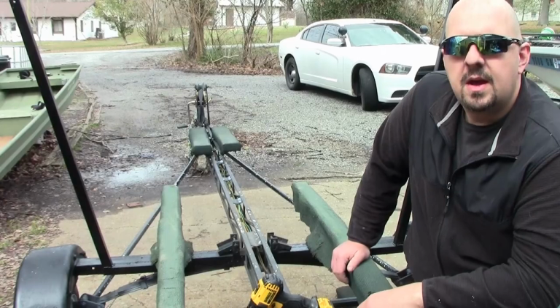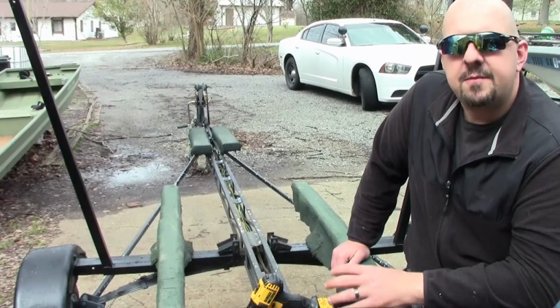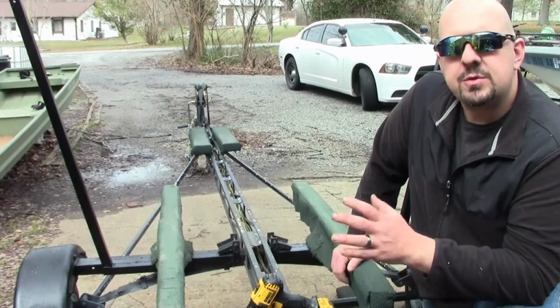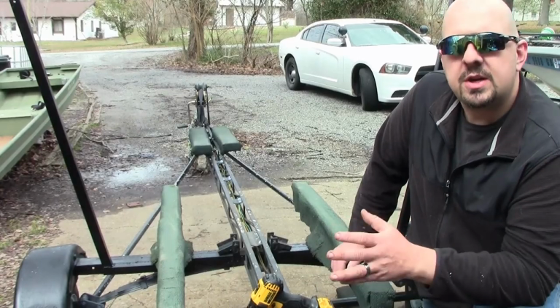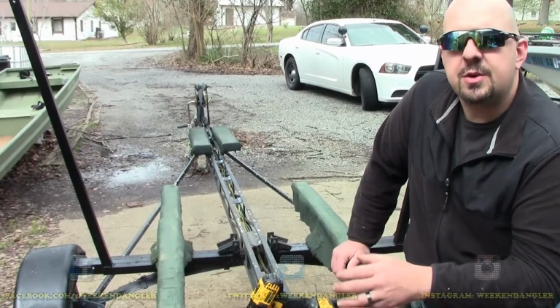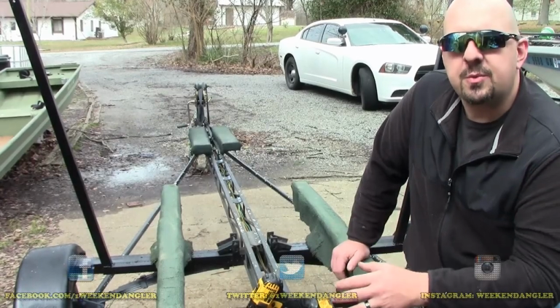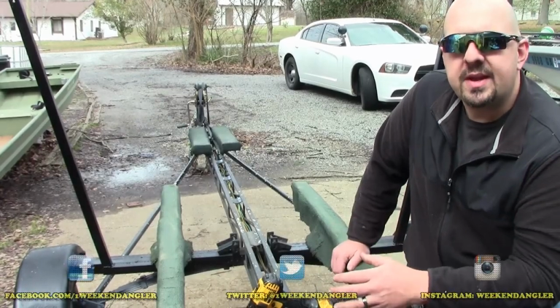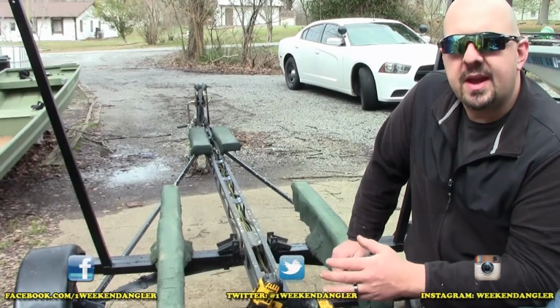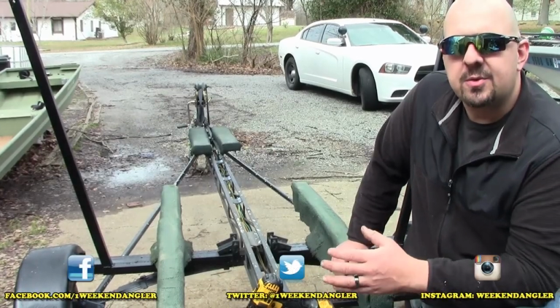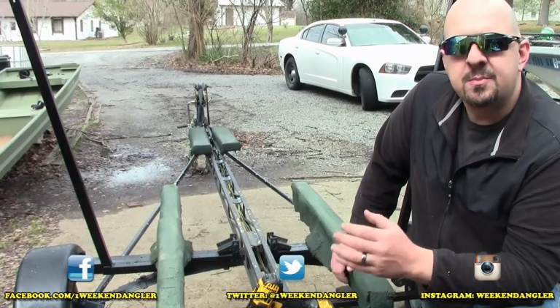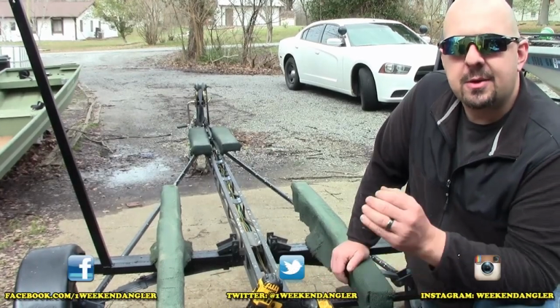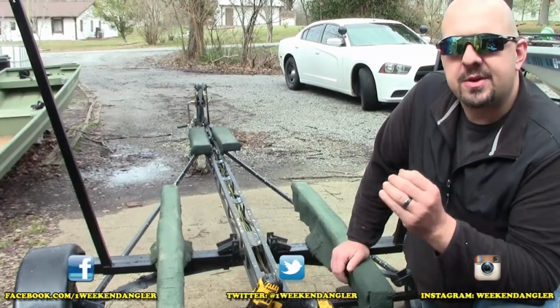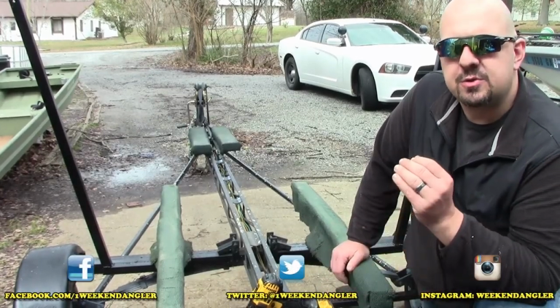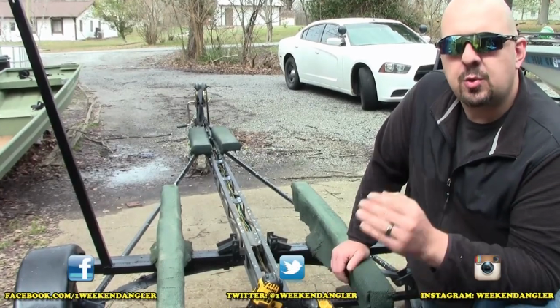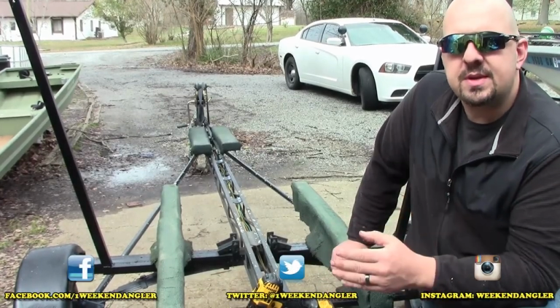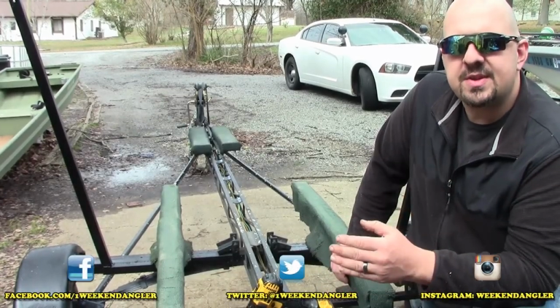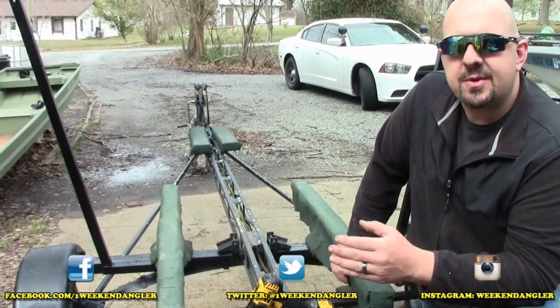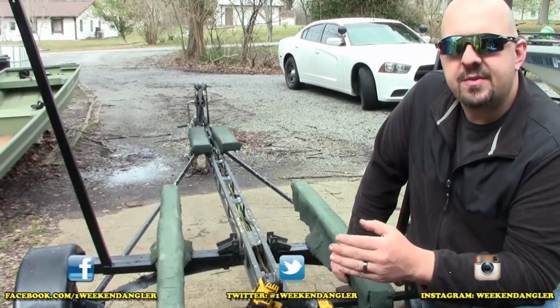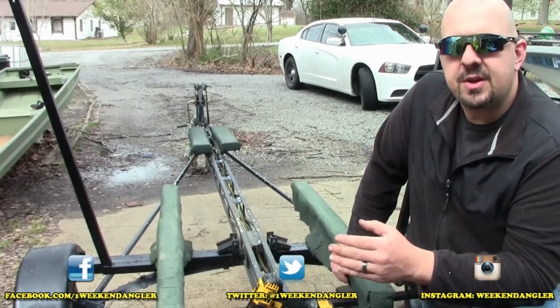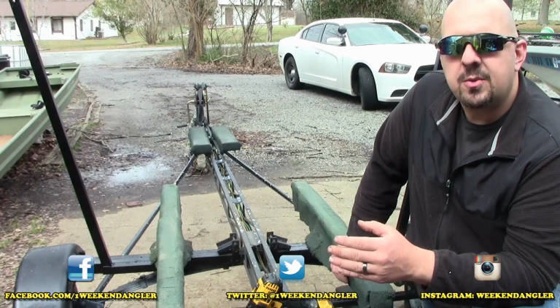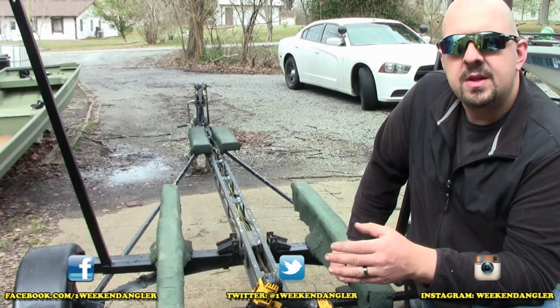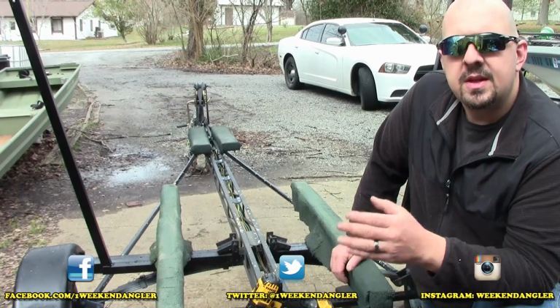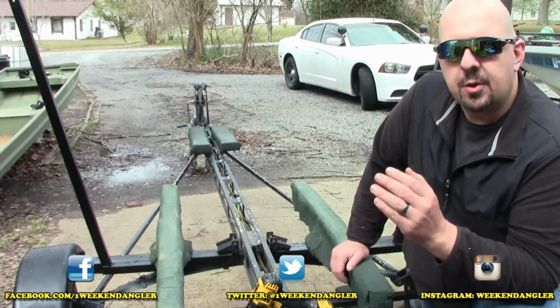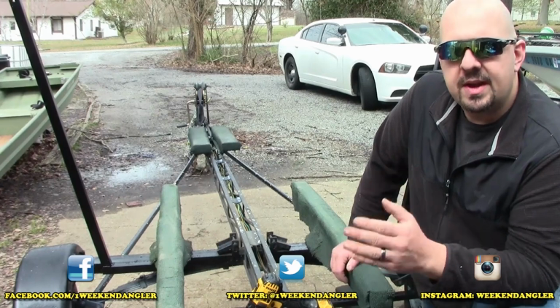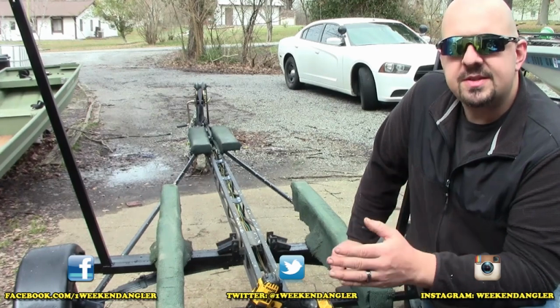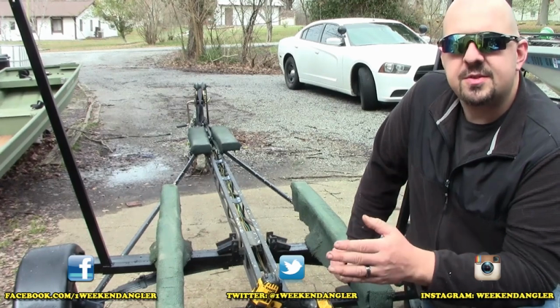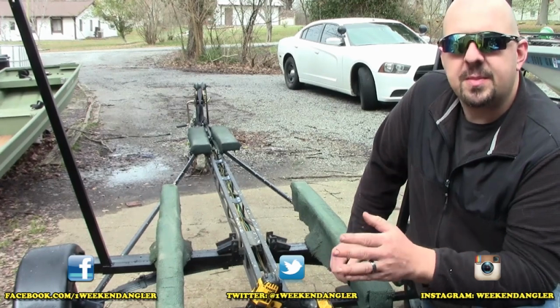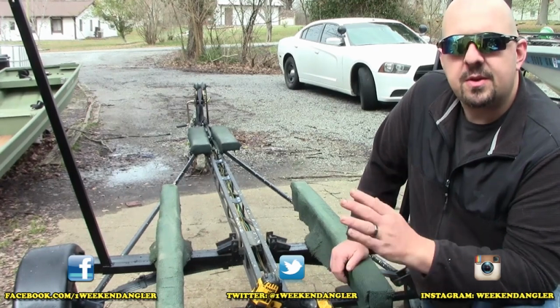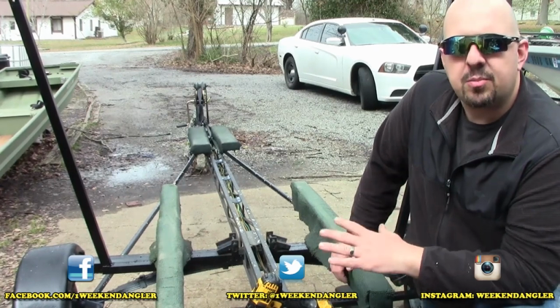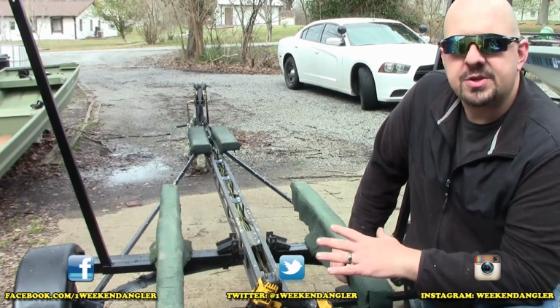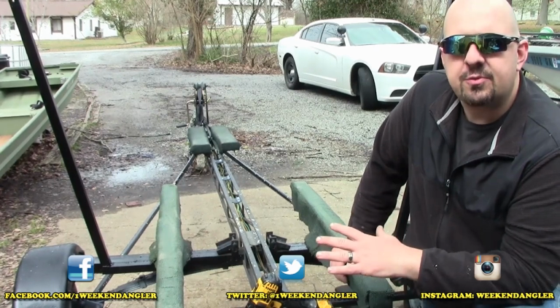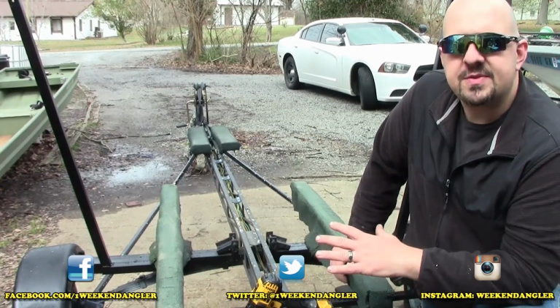Howdy folks, Josh here with The Weekend Angler back with another Short Tip Saturday video and our next installment on Project Drift Sock.